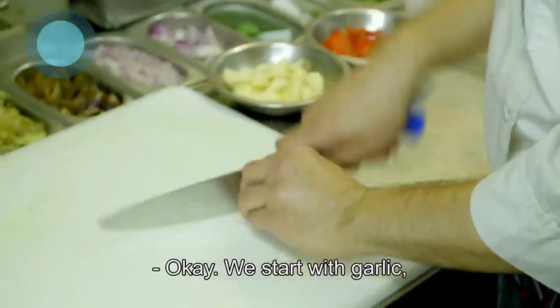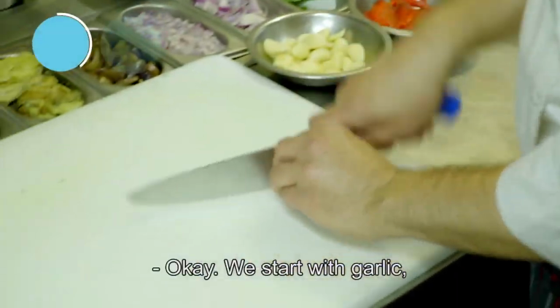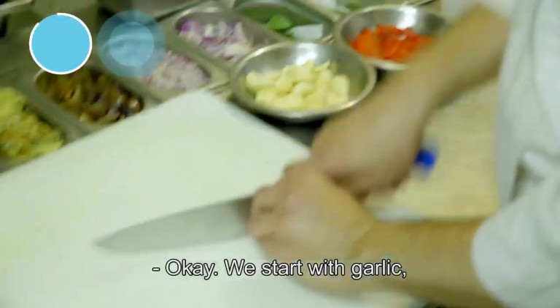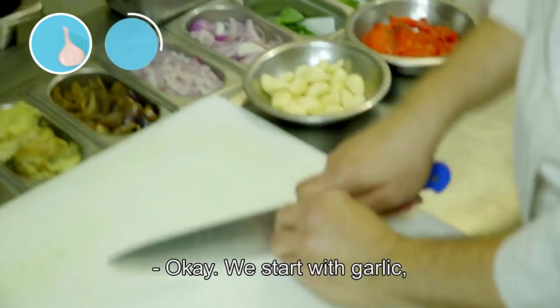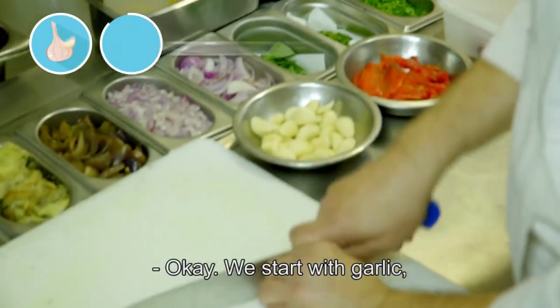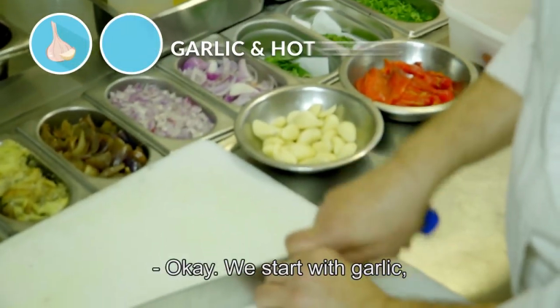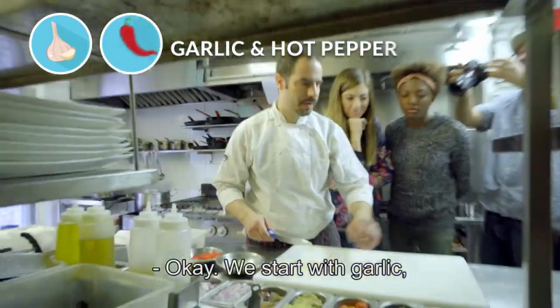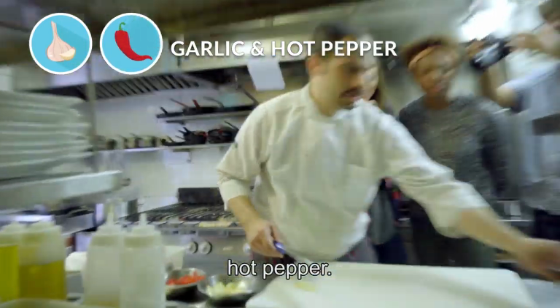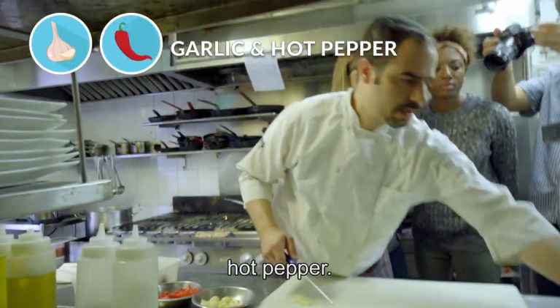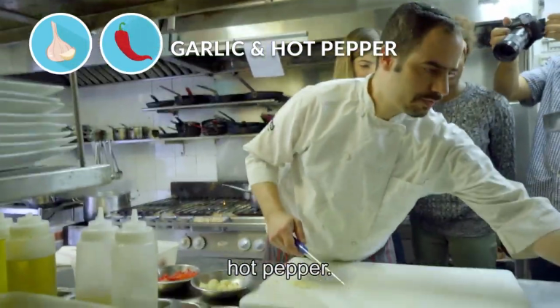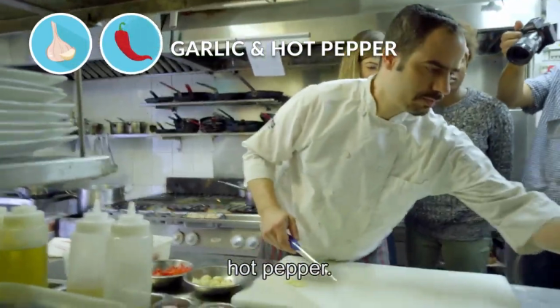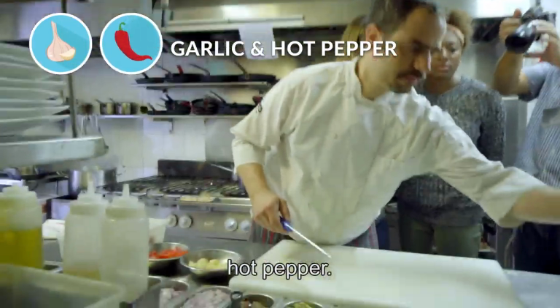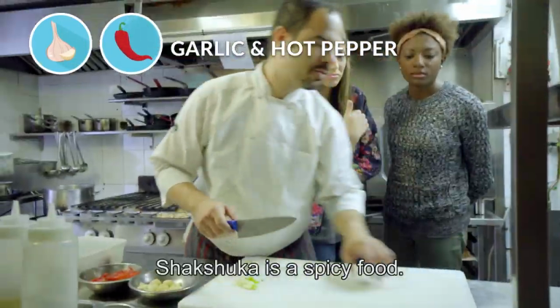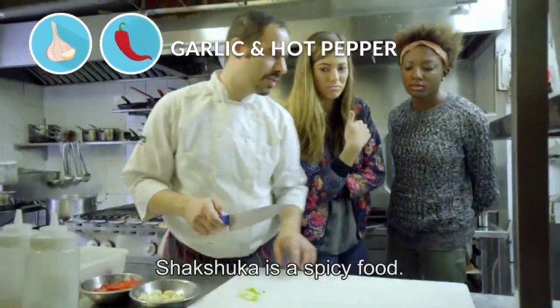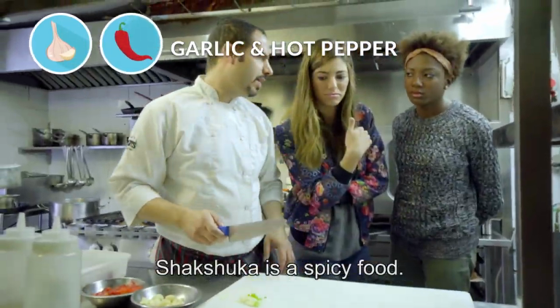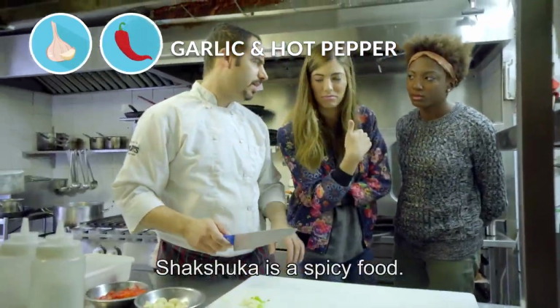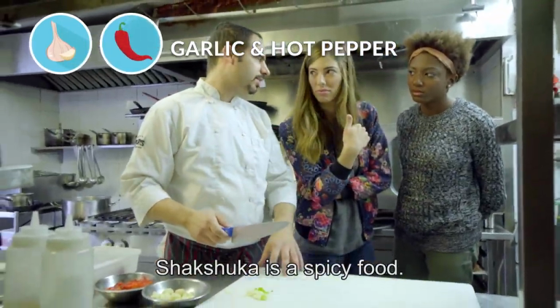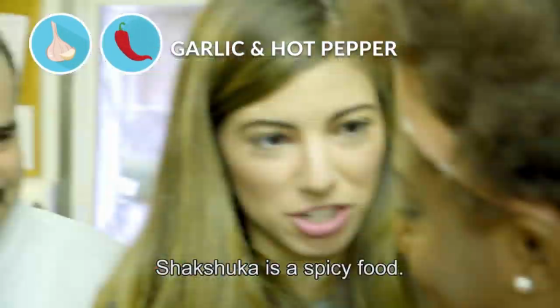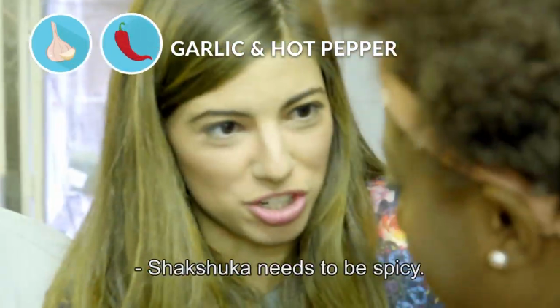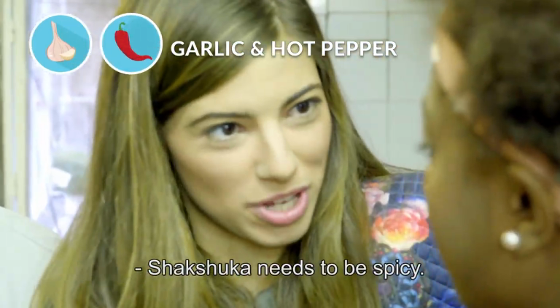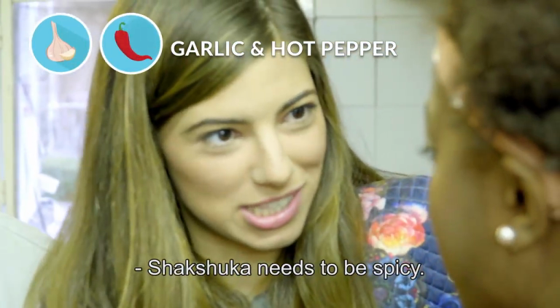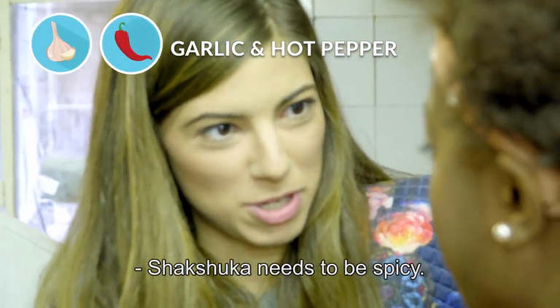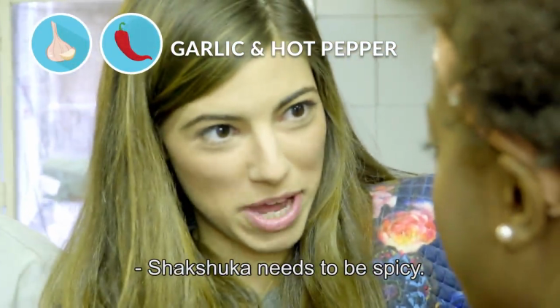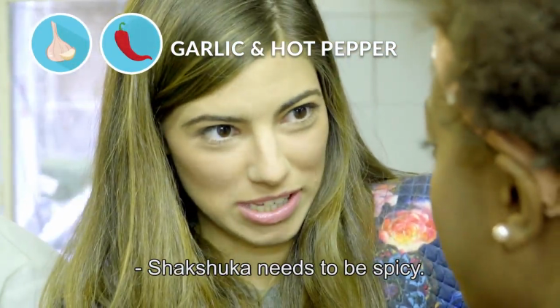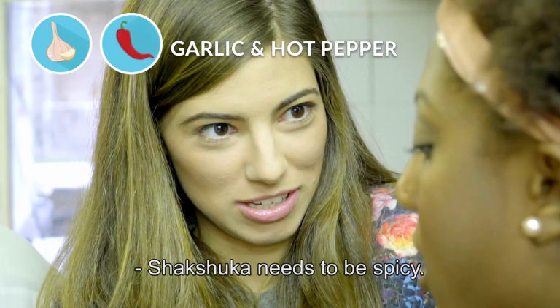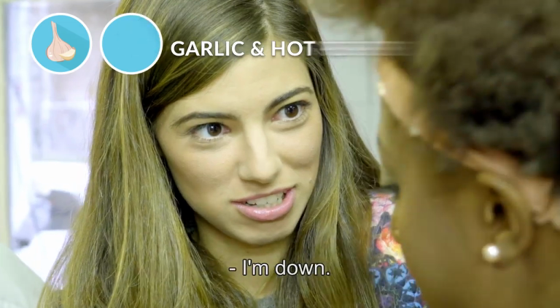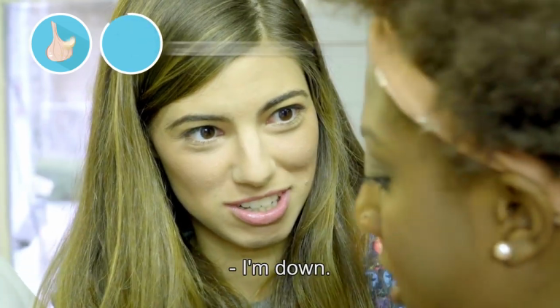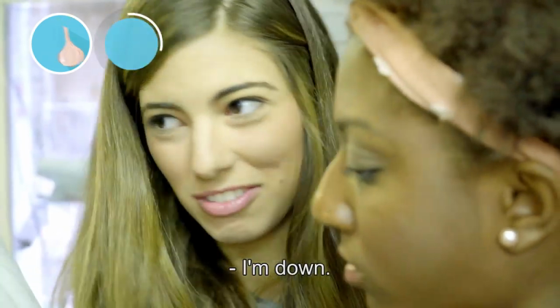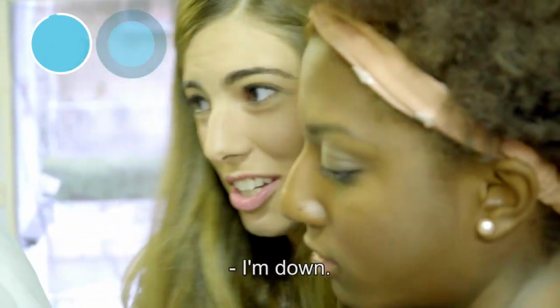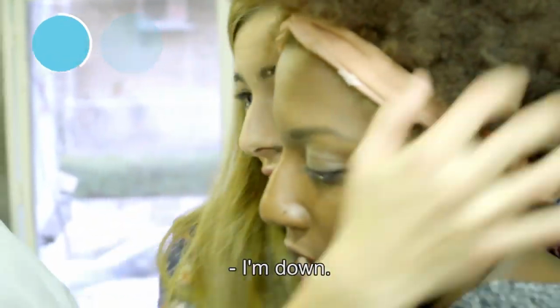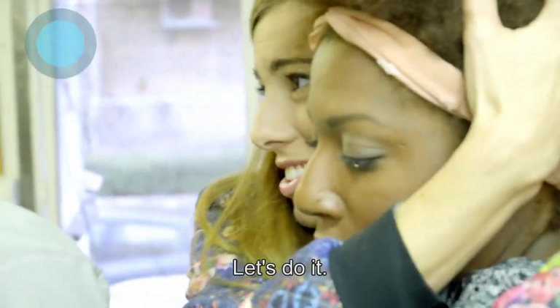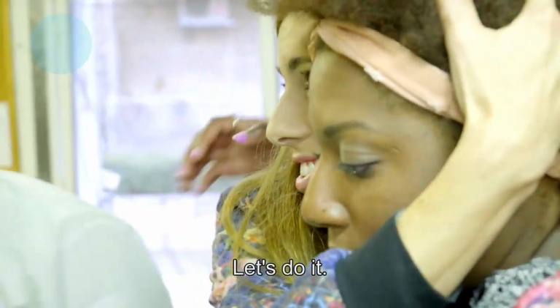We're starting with shum. Pulpel charif. Shakshuka is a good food. Shakshuka needs to be spicy. Let's do it.